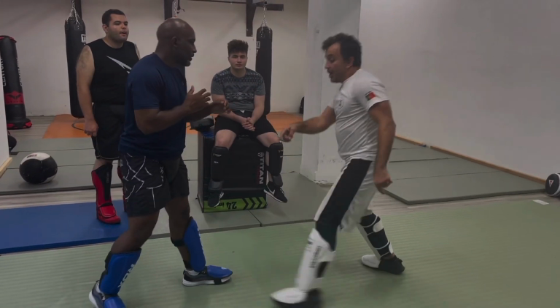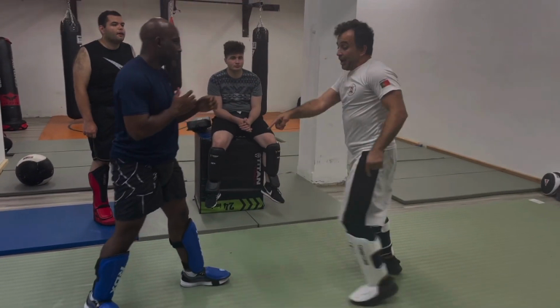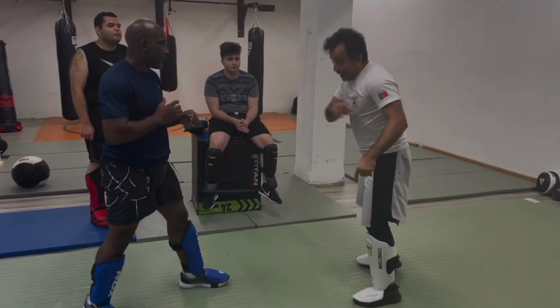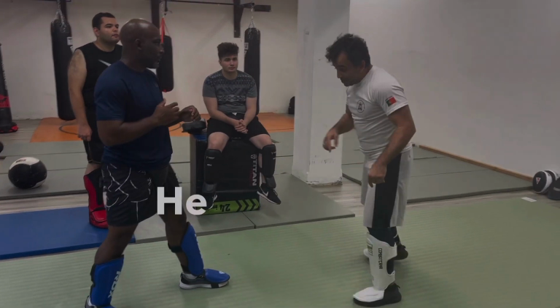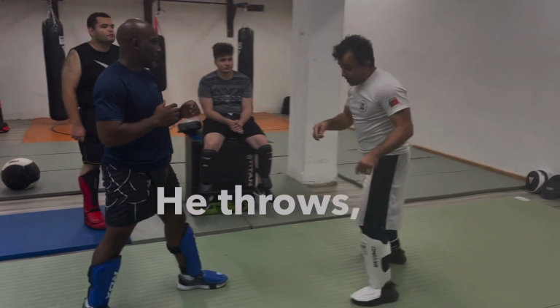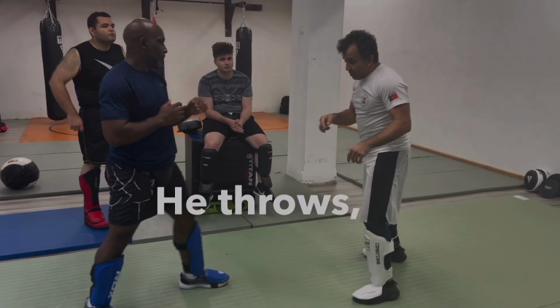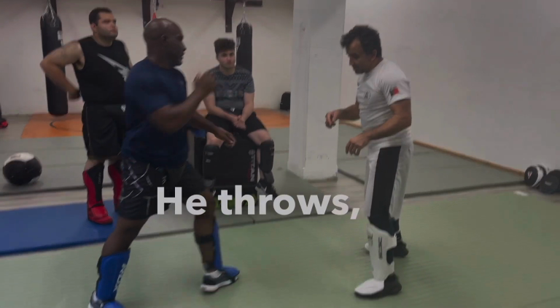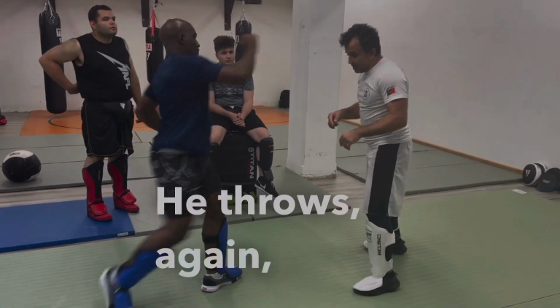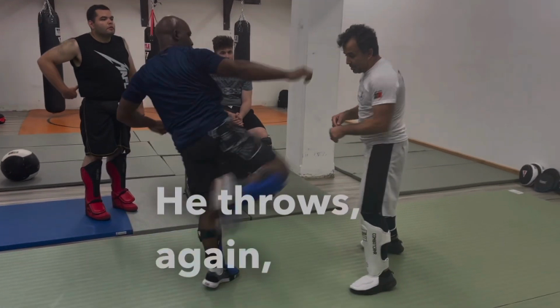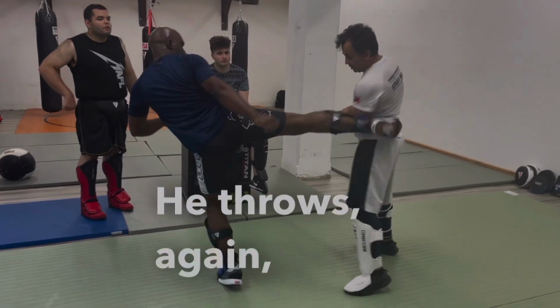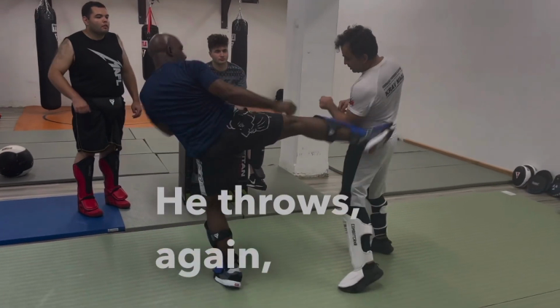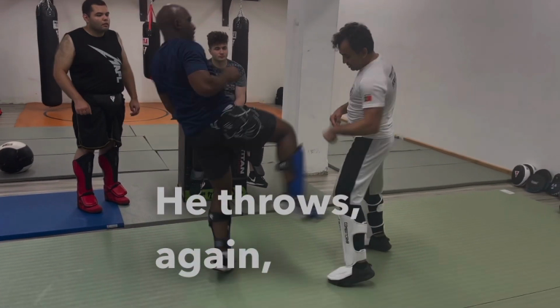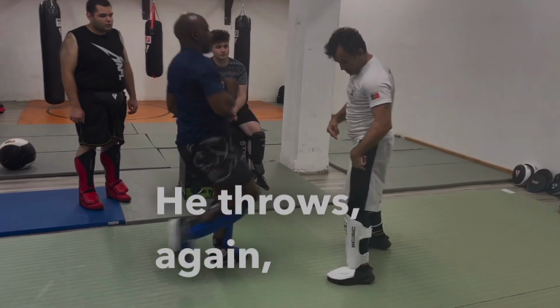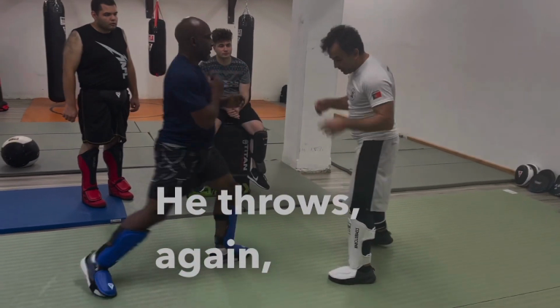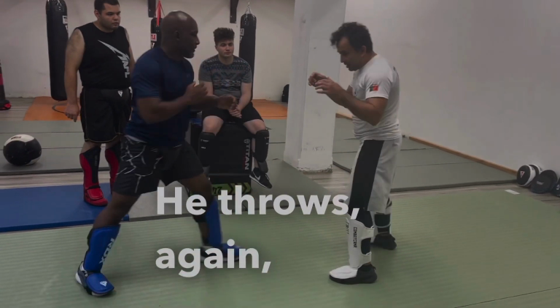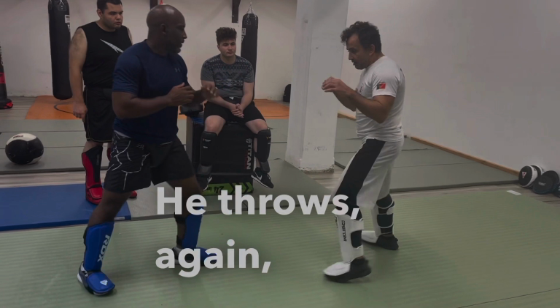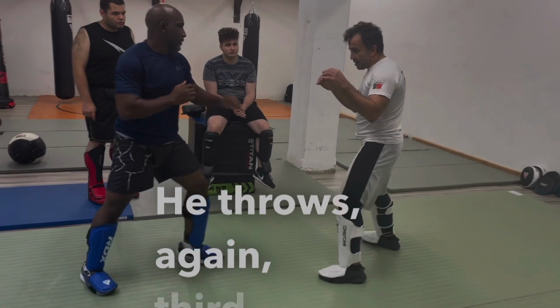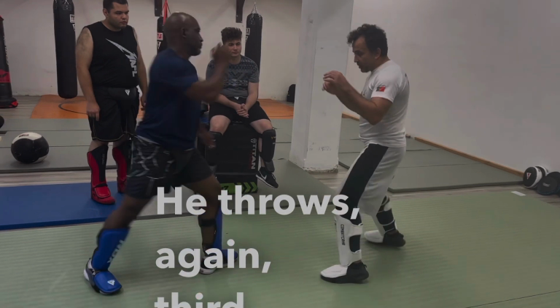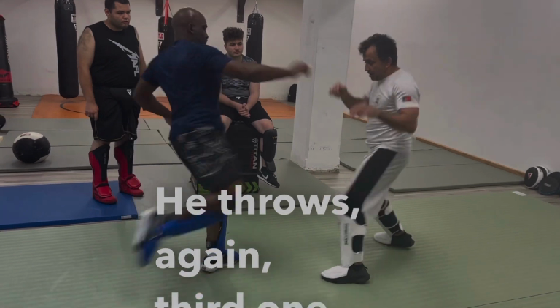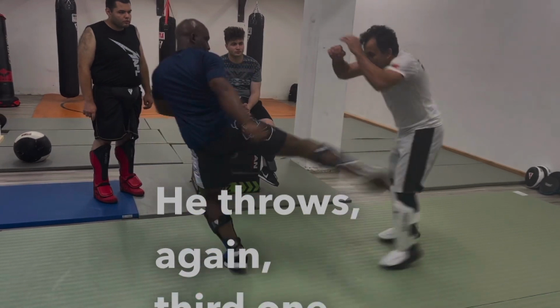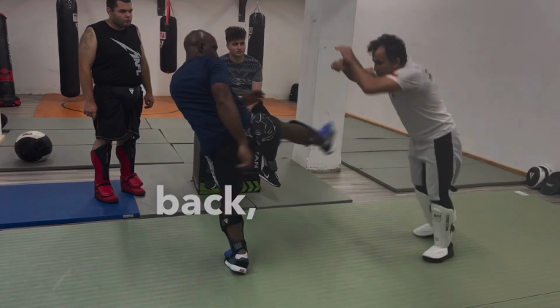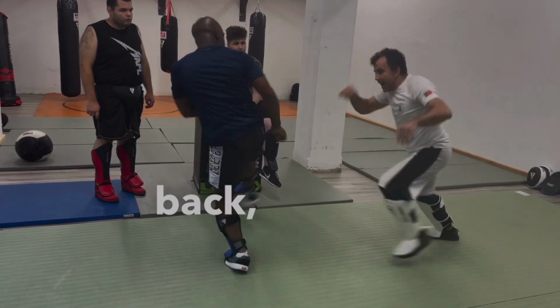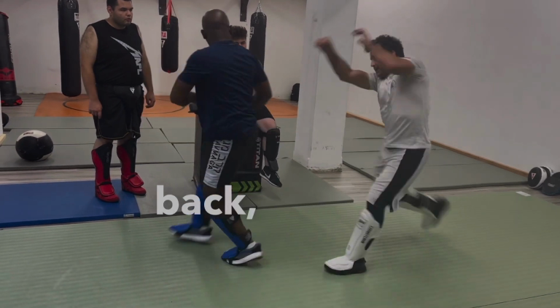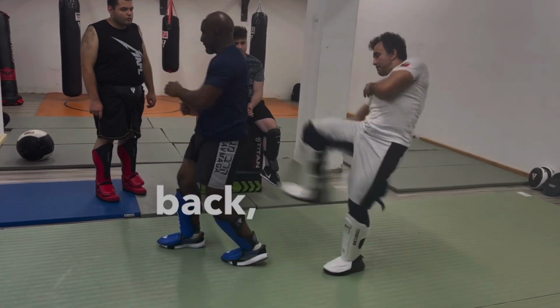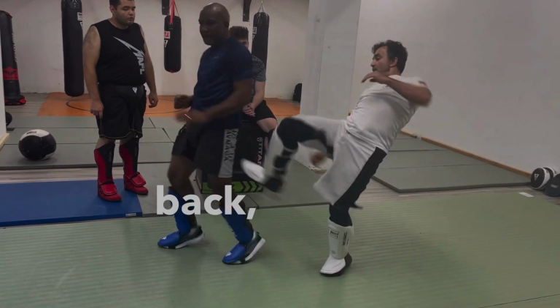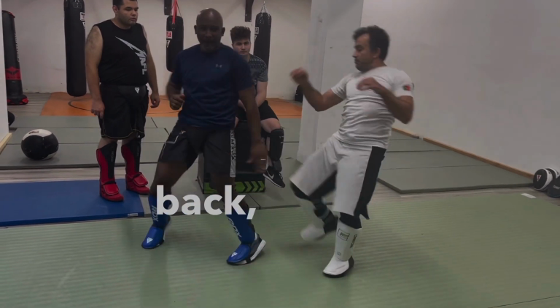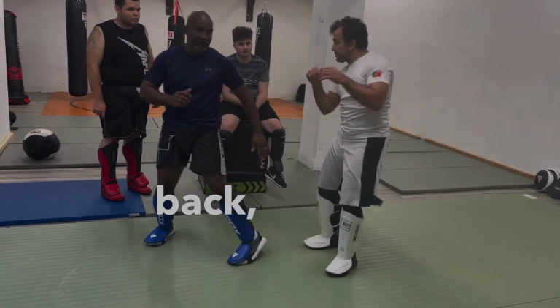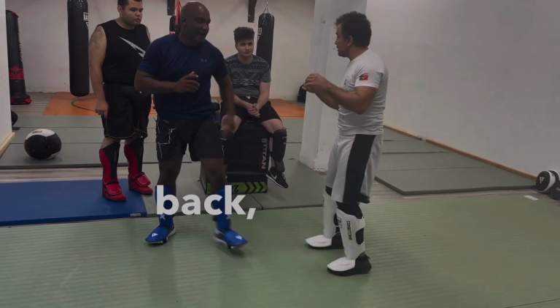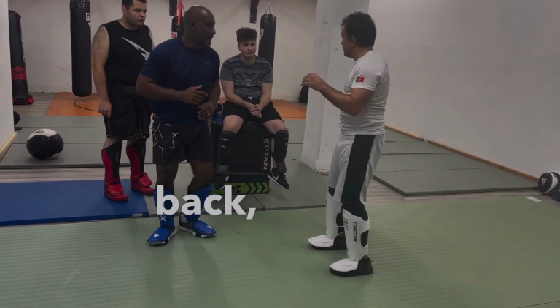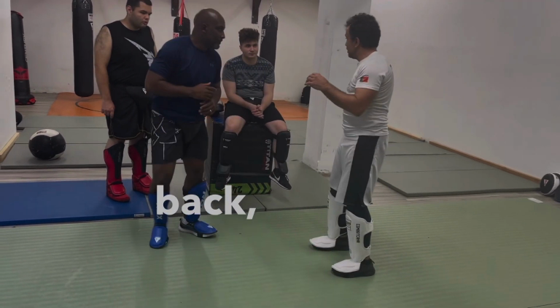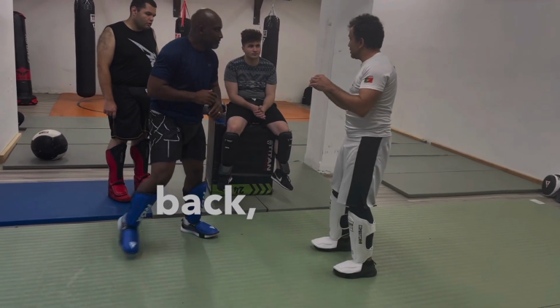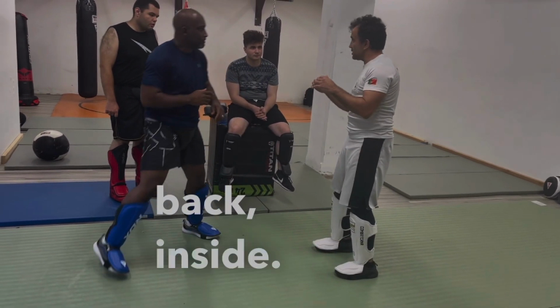He throws again — third one, back. Boom. Inside.